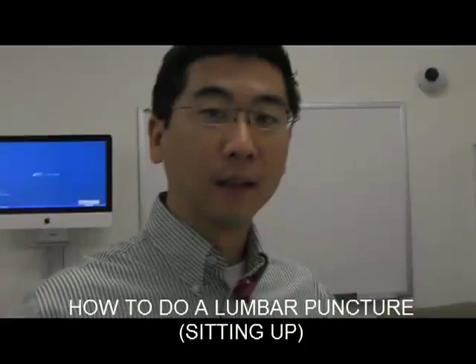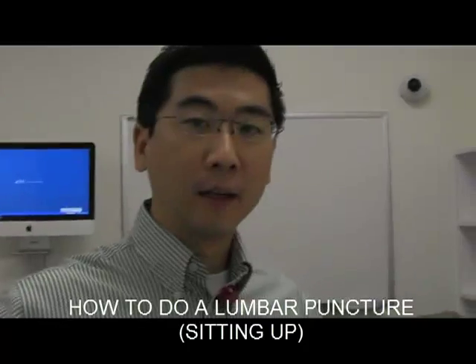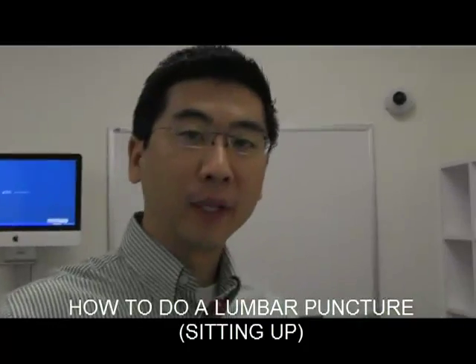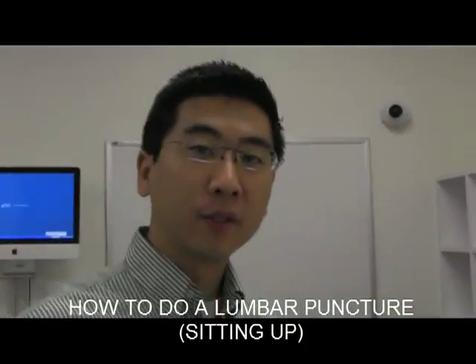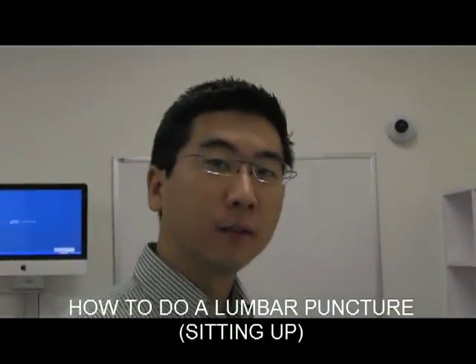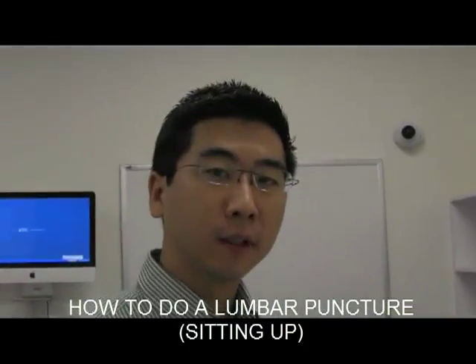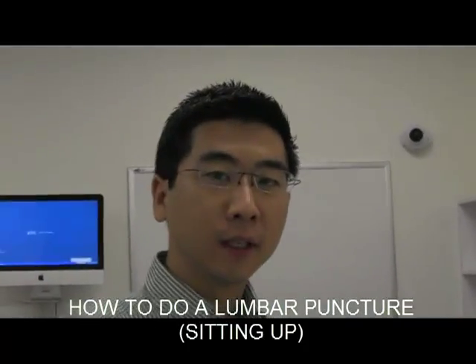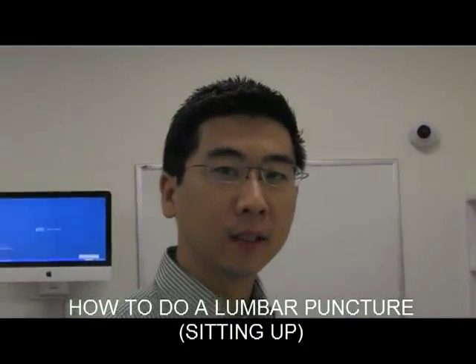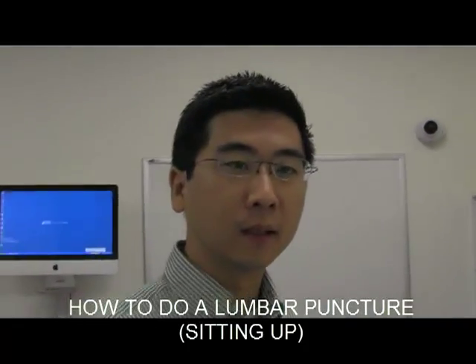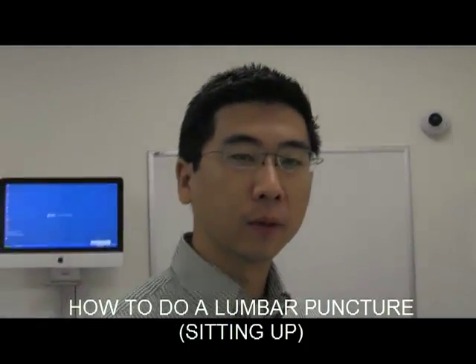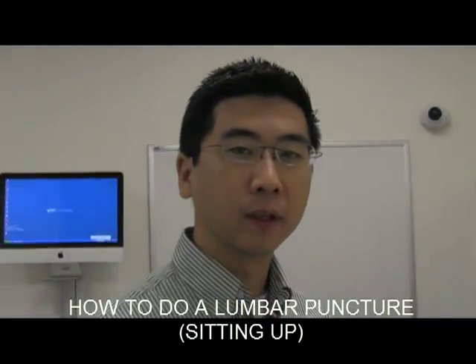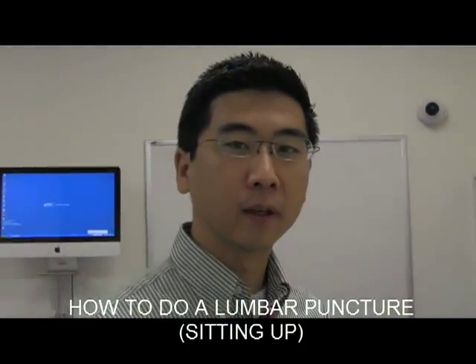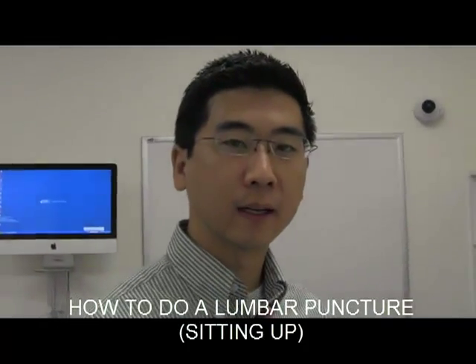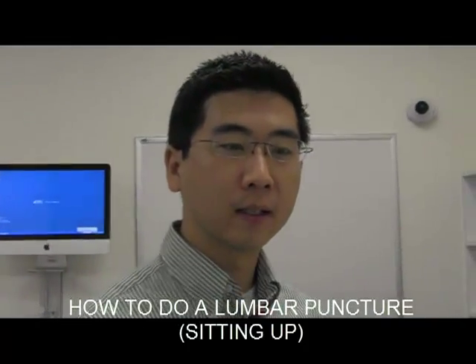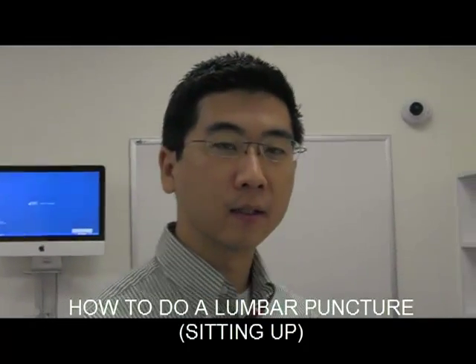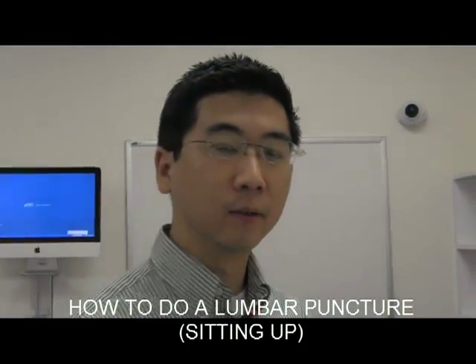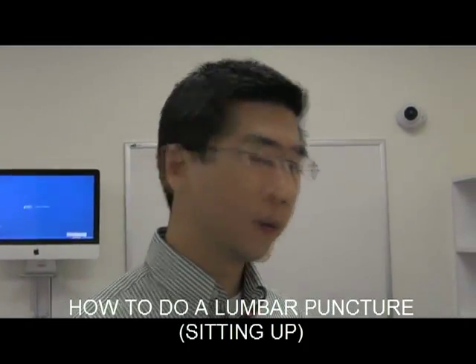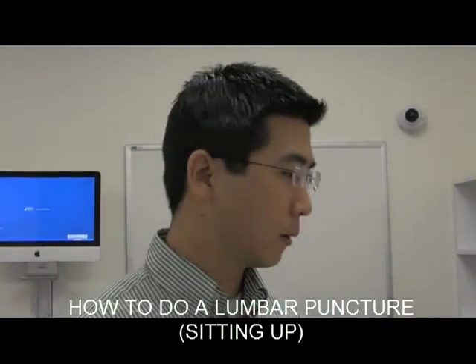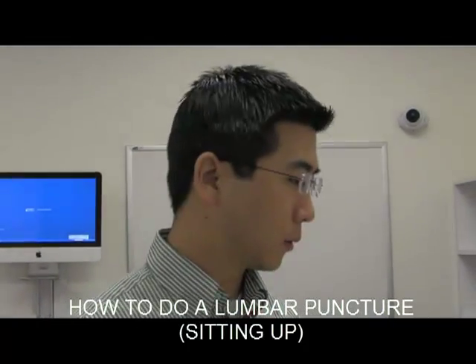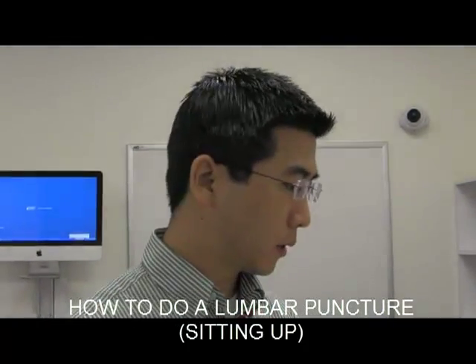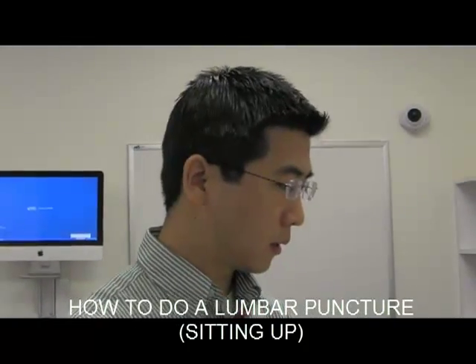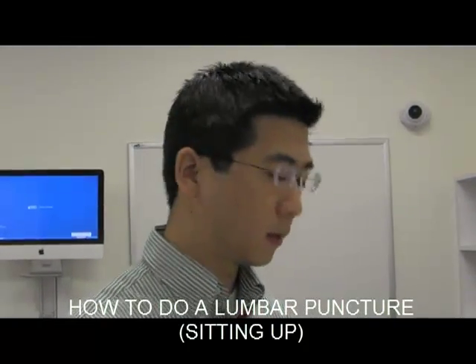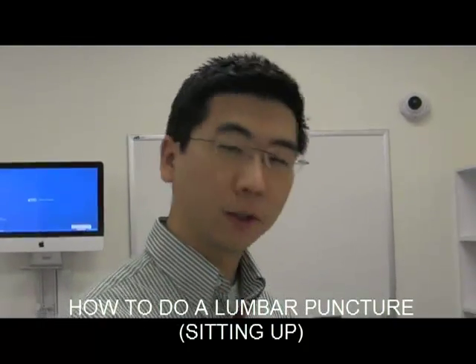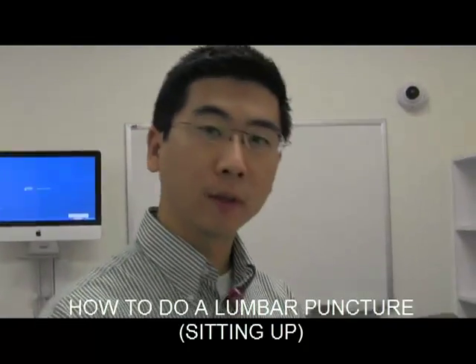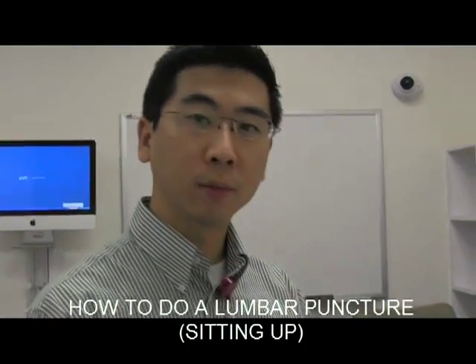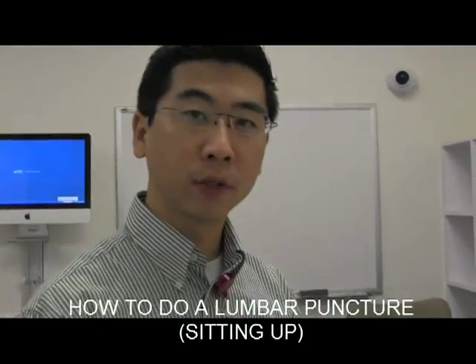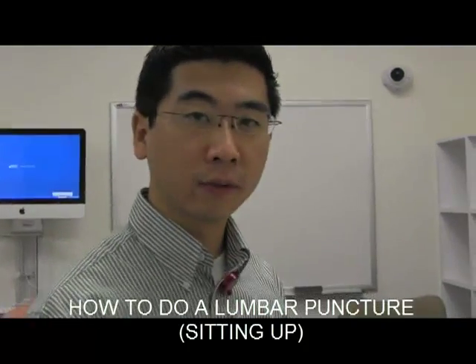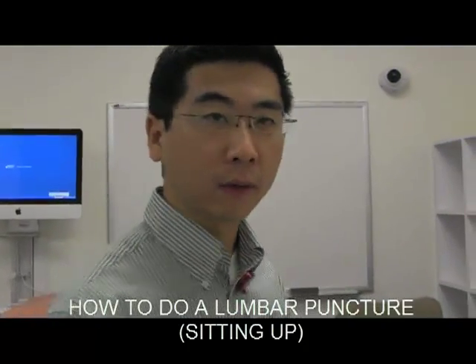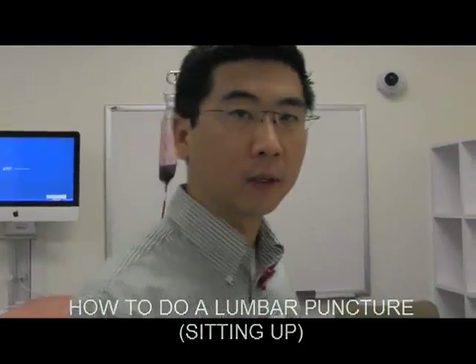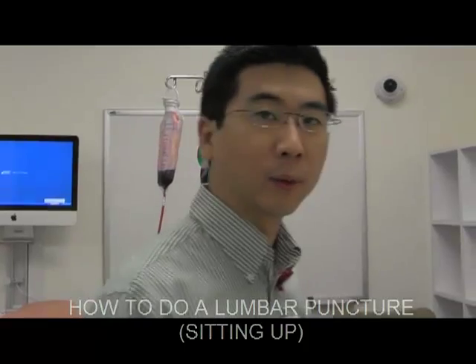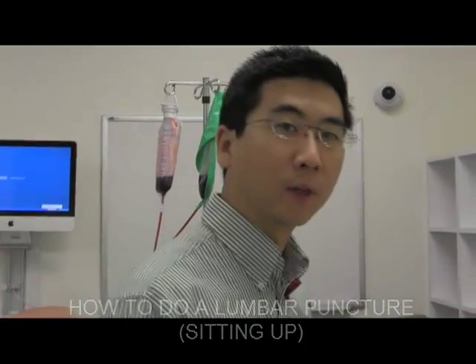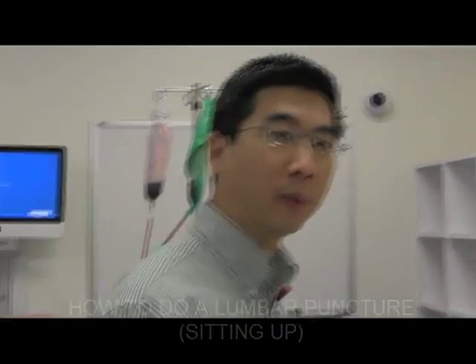Hi, my name's Steve Lee. I'm one of the ER guys at UVA, and we're trying to show you a little procedure video on how to do an LP.